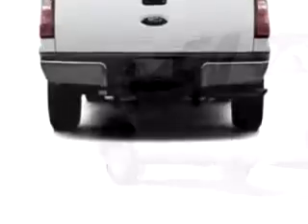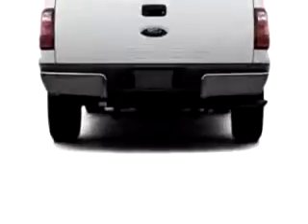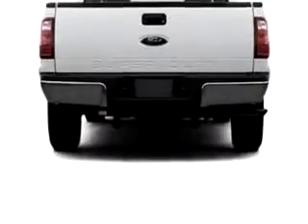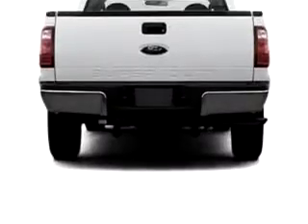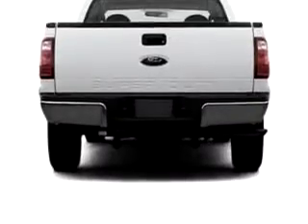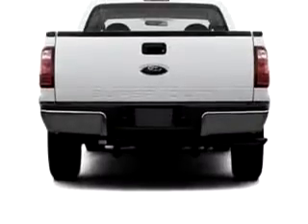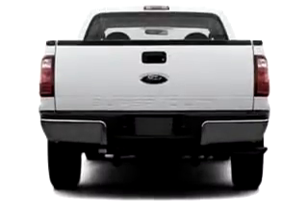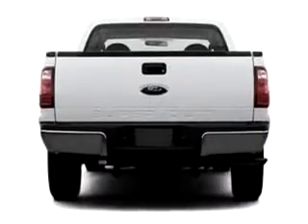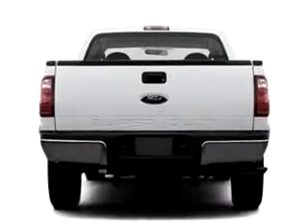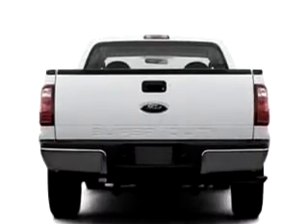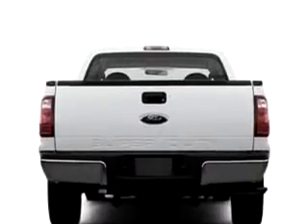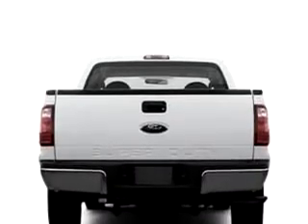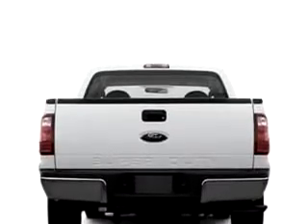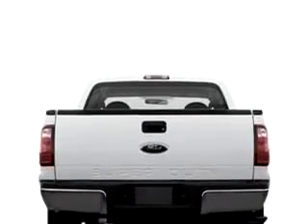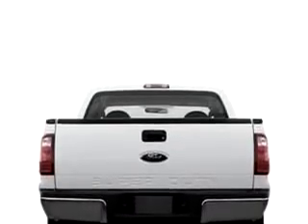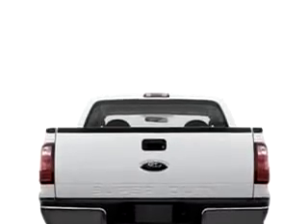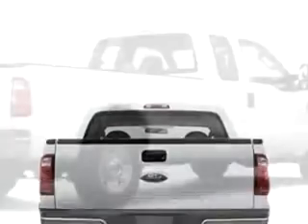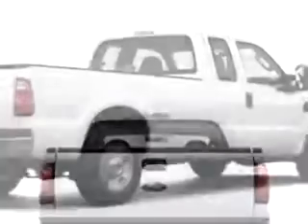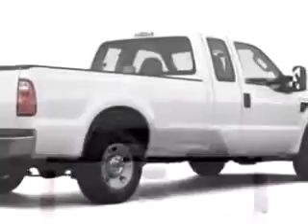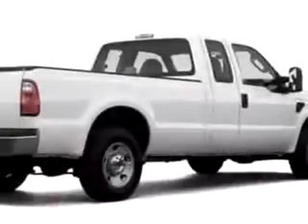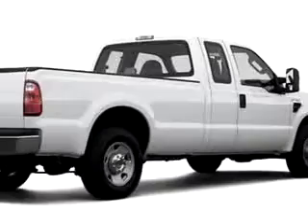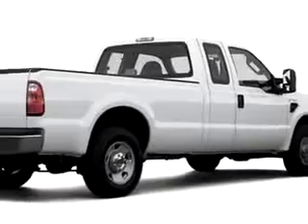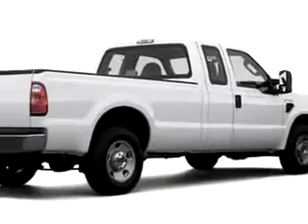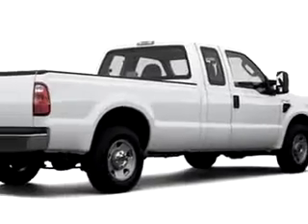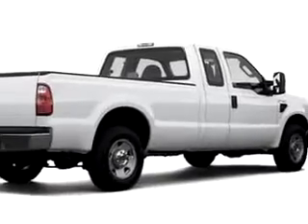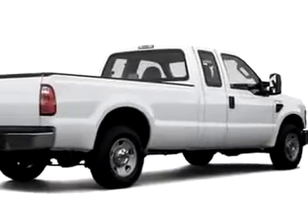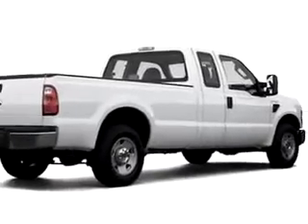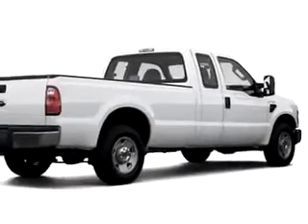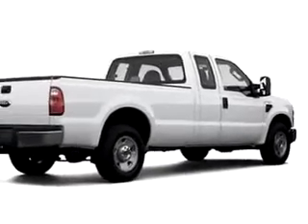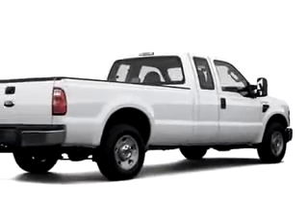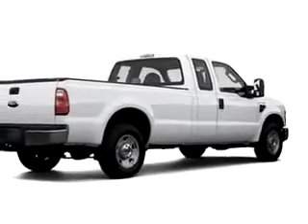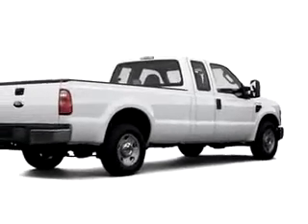You will love this white 2008 Ford F-250 Super Duty, equipped with an 8-cylinder engine.